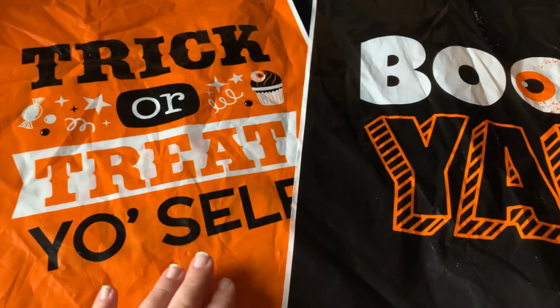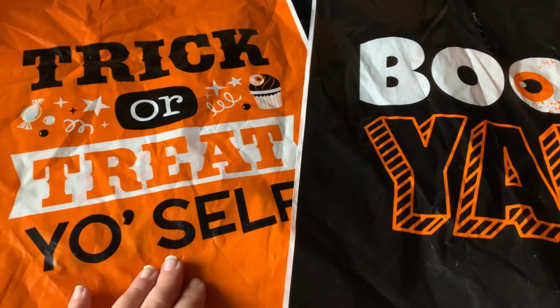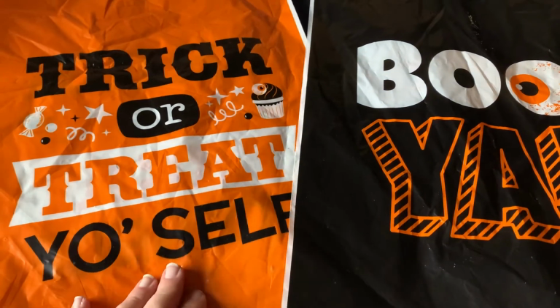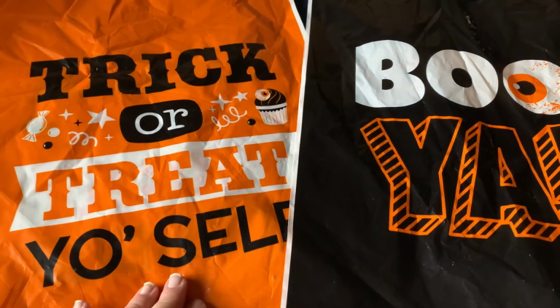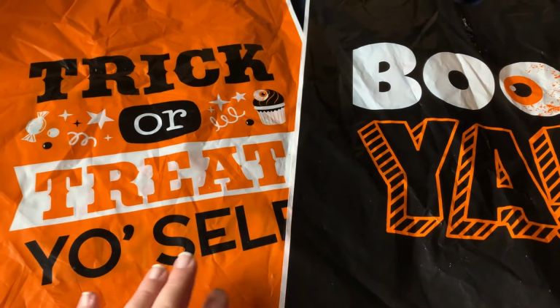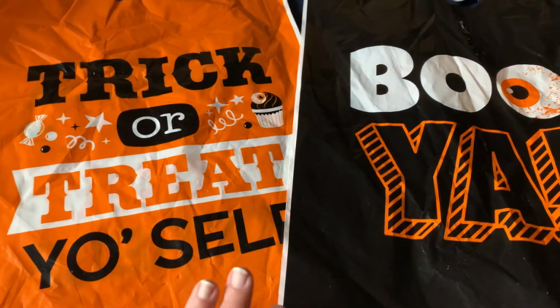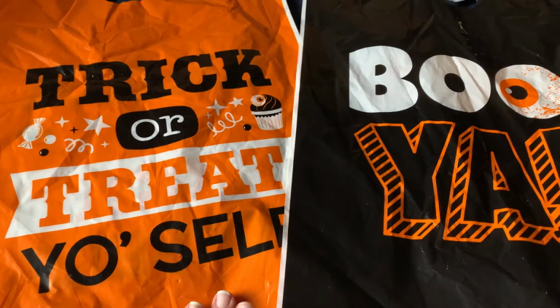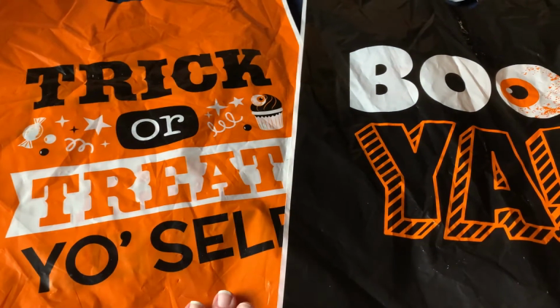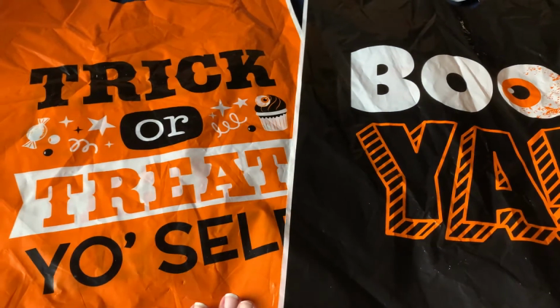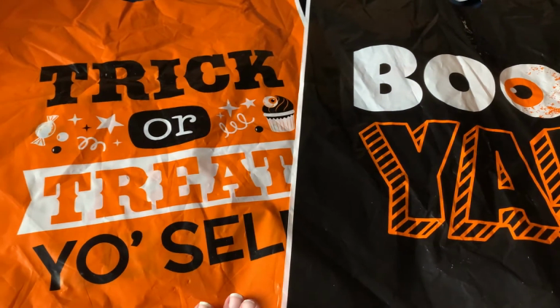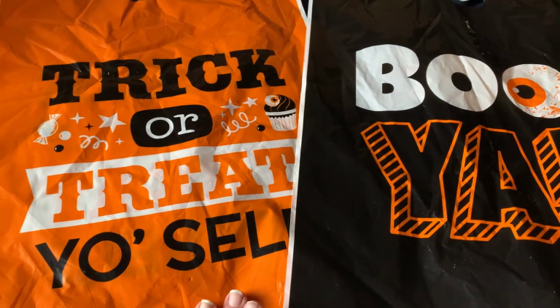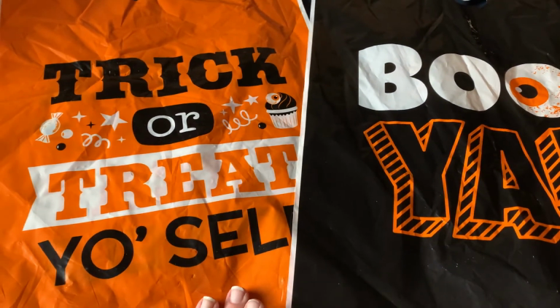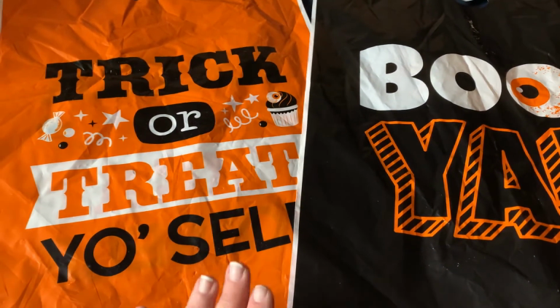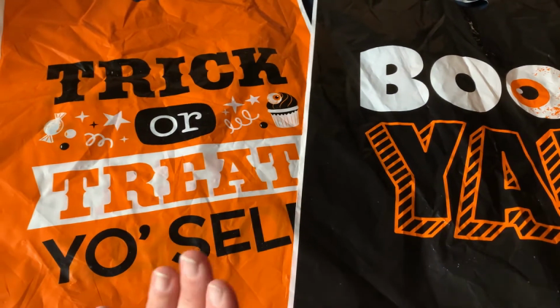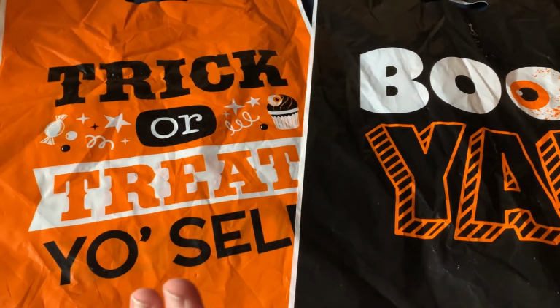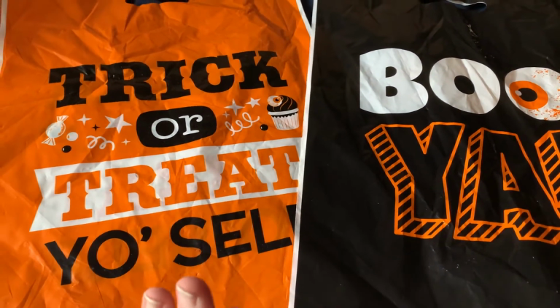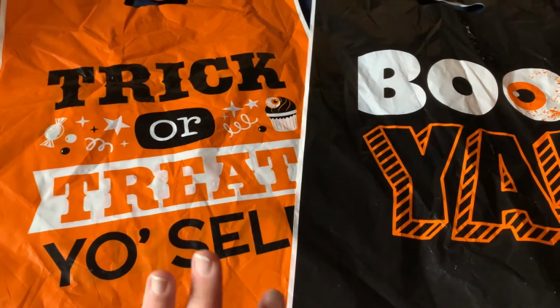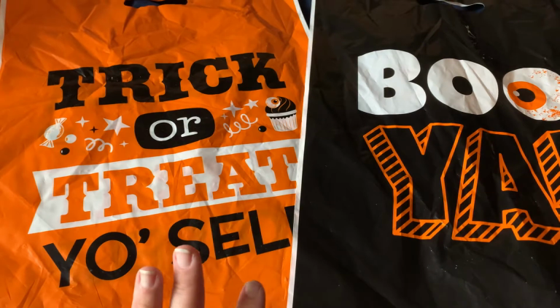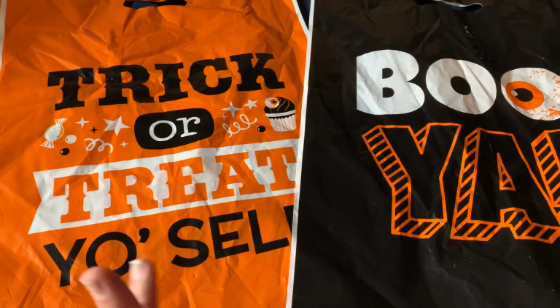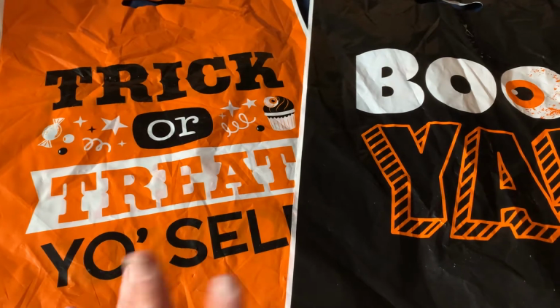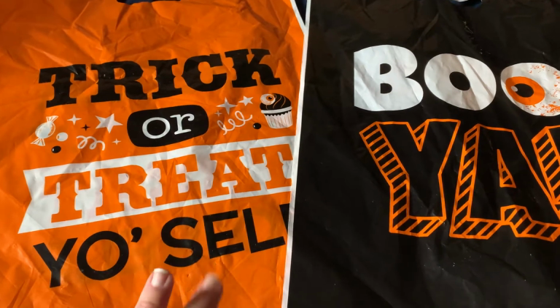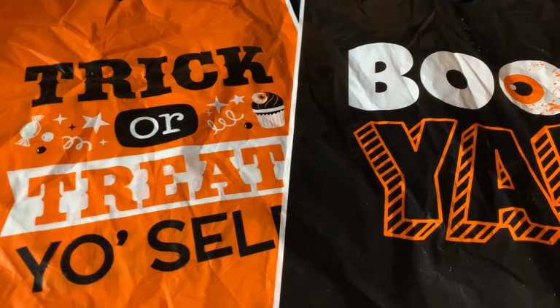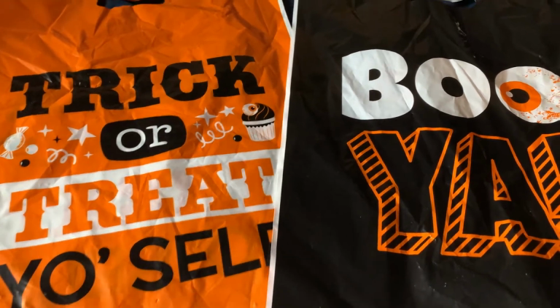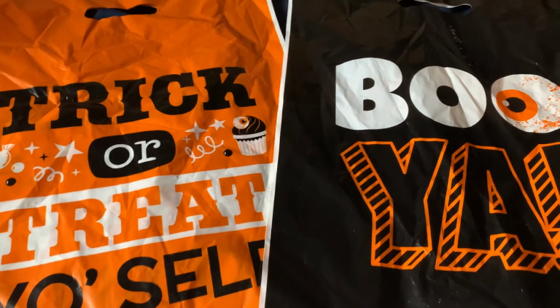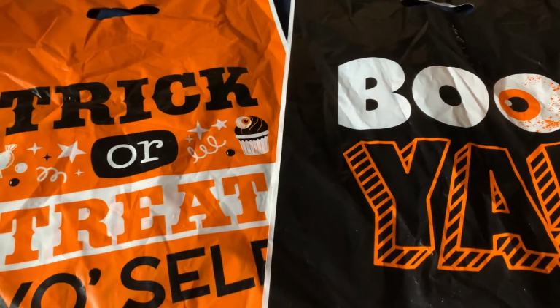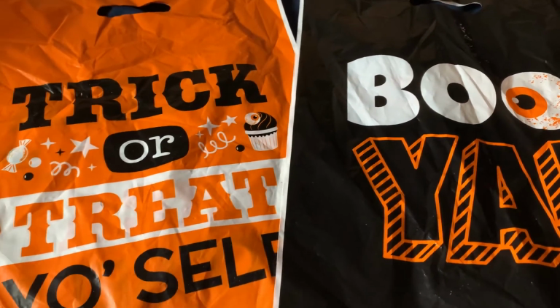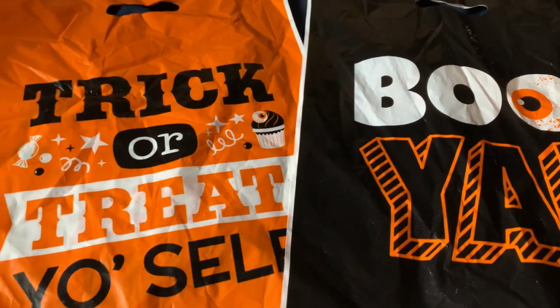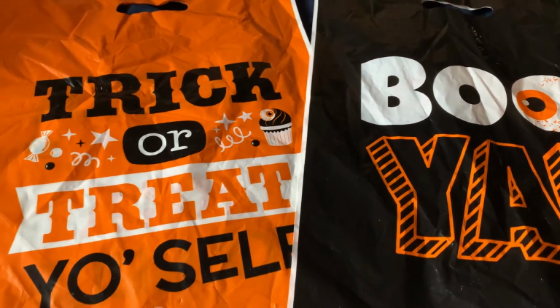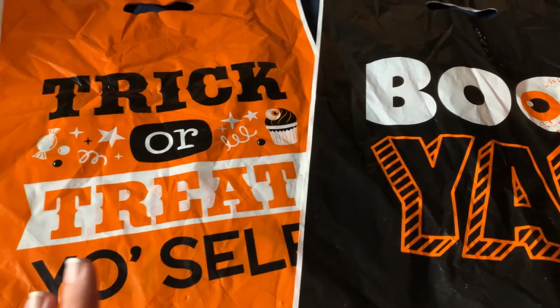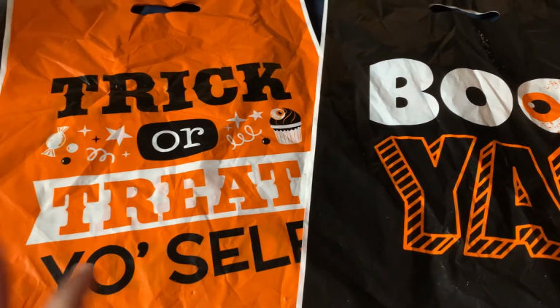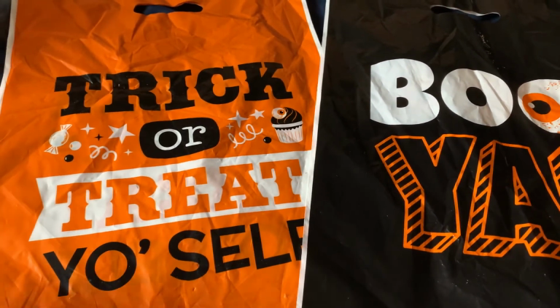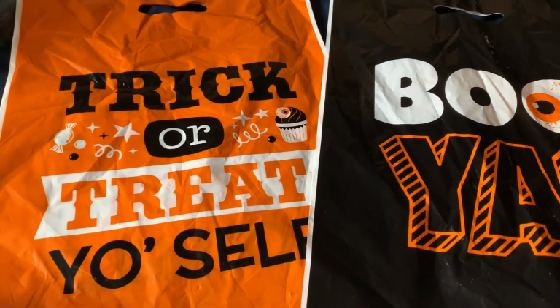I've had this stuff set back for a little bit just because I've been so busy and I'm trying to play catch up here.